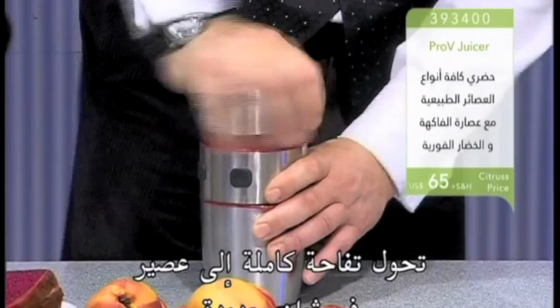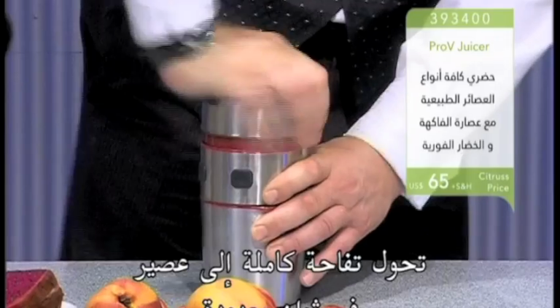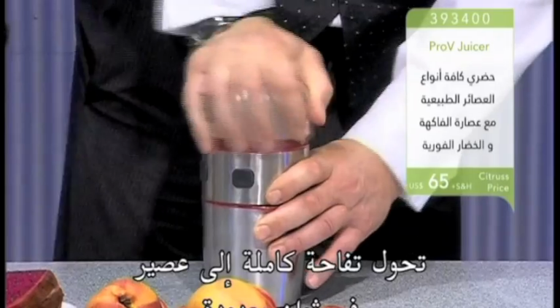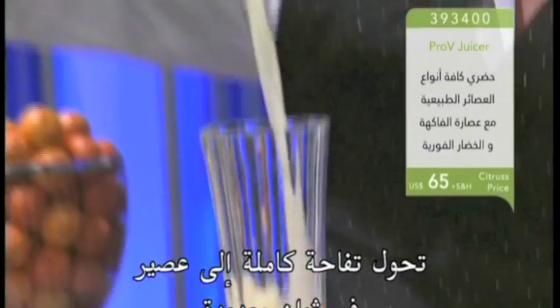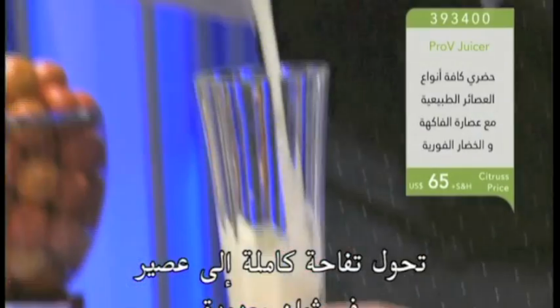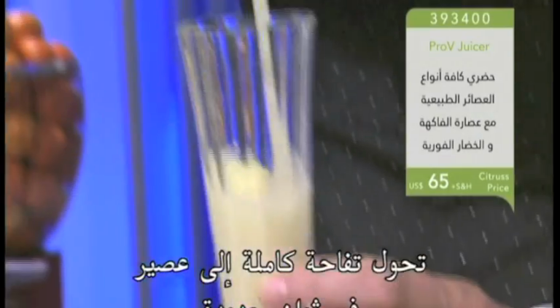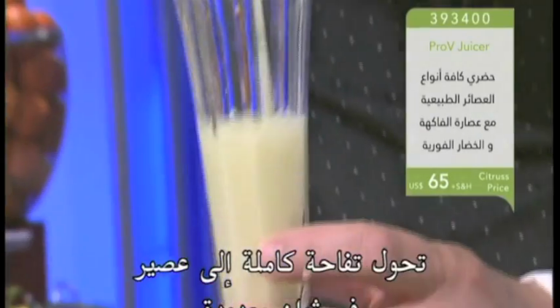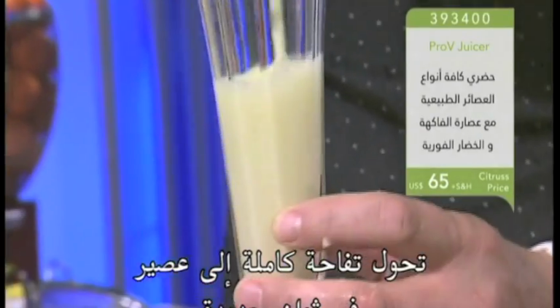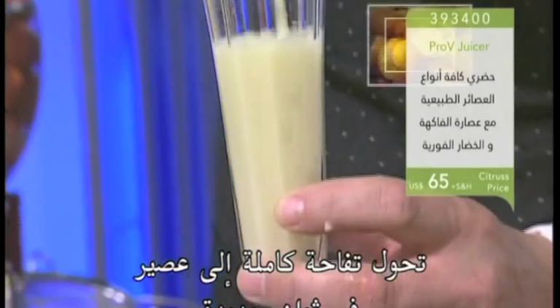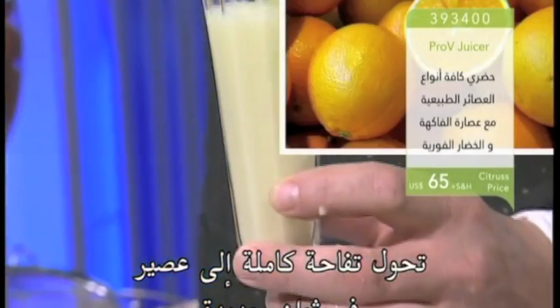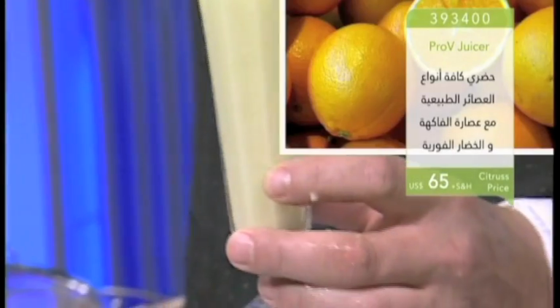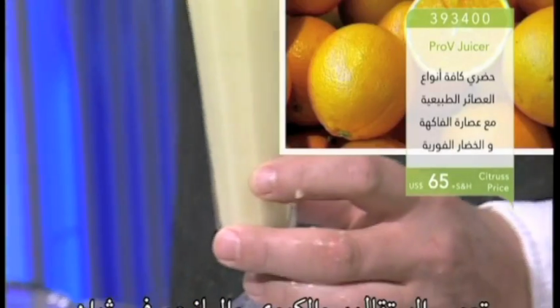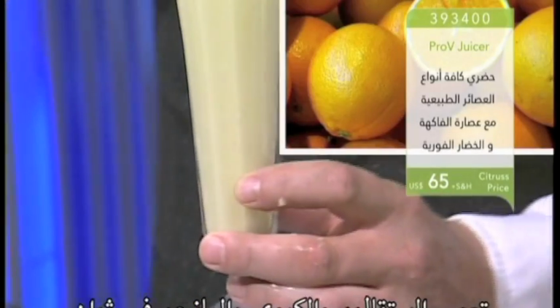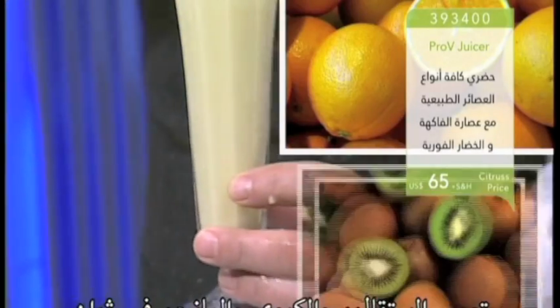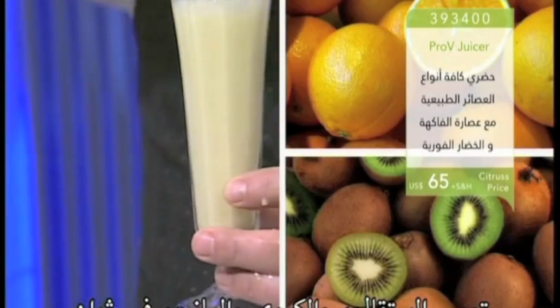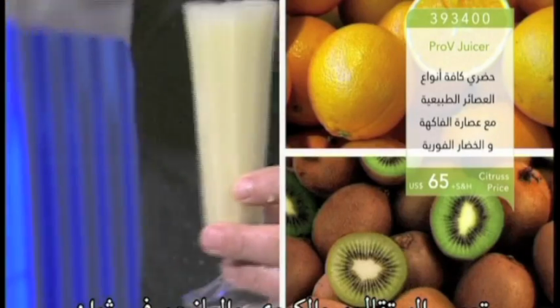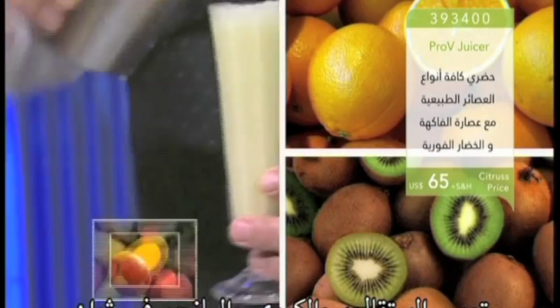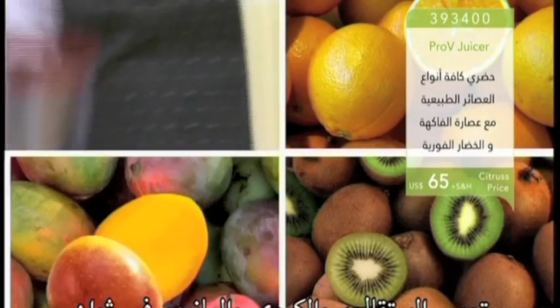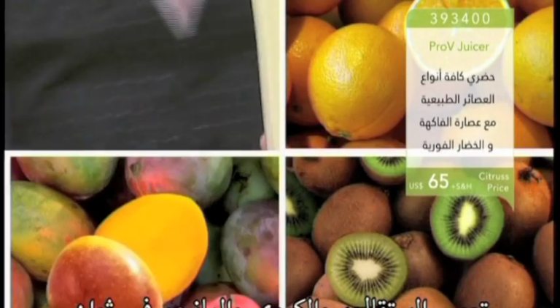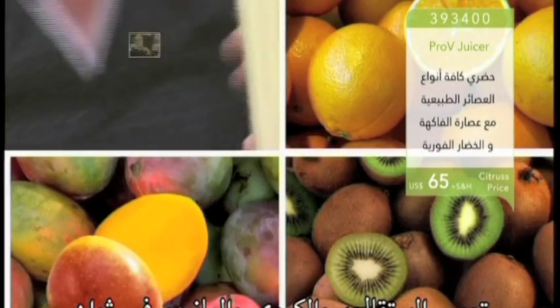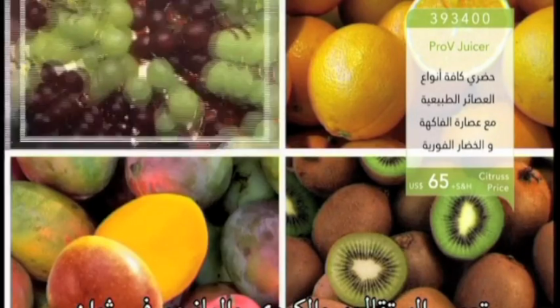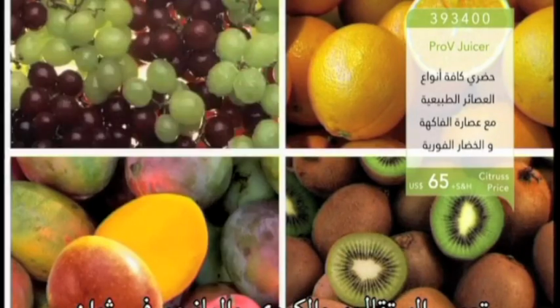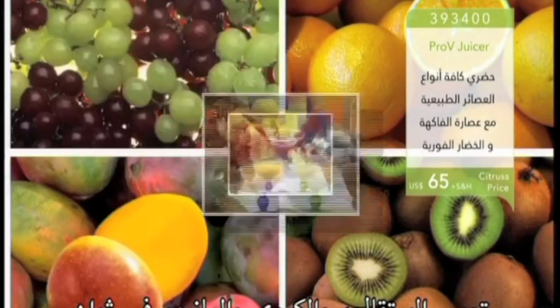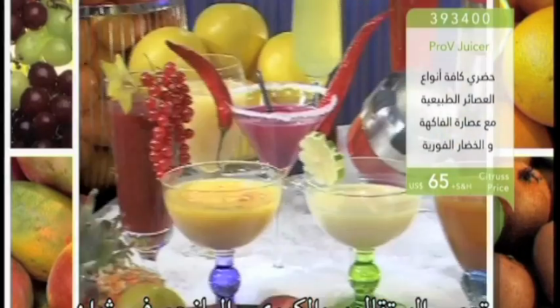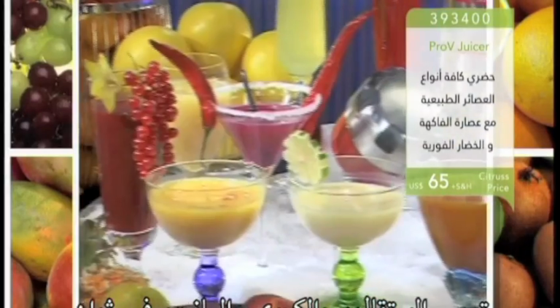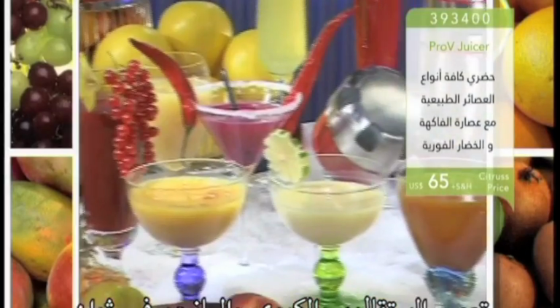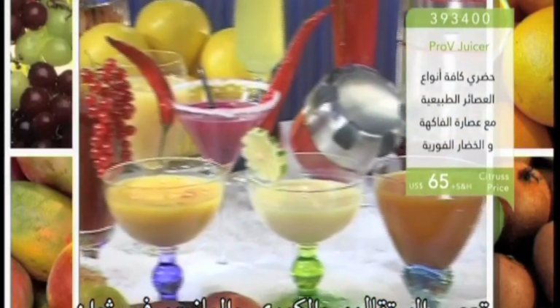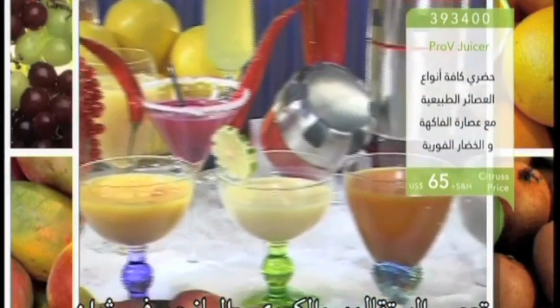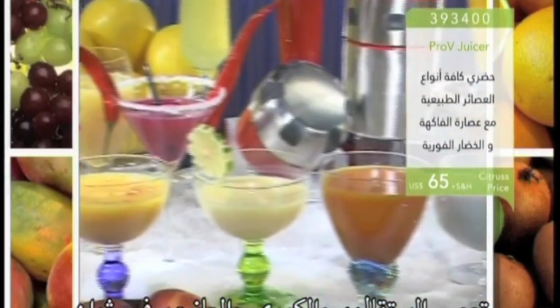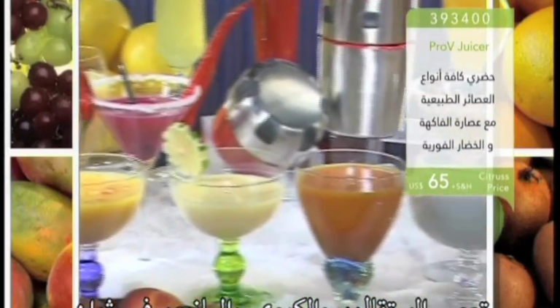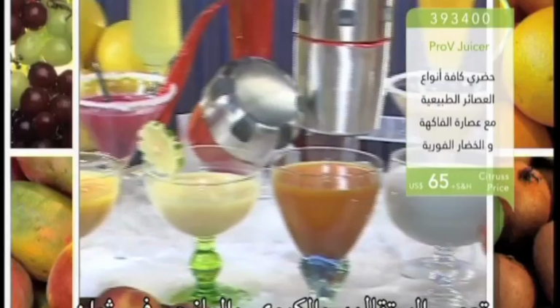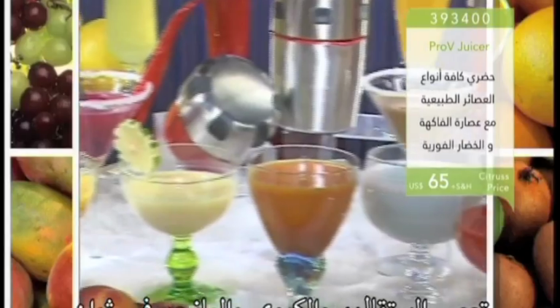Fresh juice in just seconds. Oranges, kiwis, mangoes, grapes — all extracted in a flash.